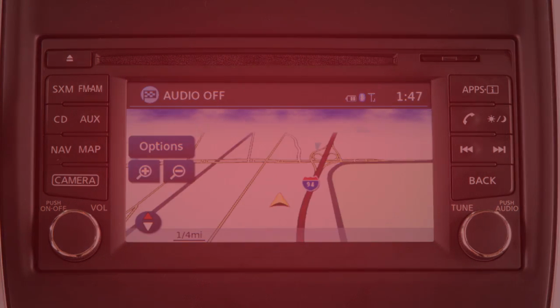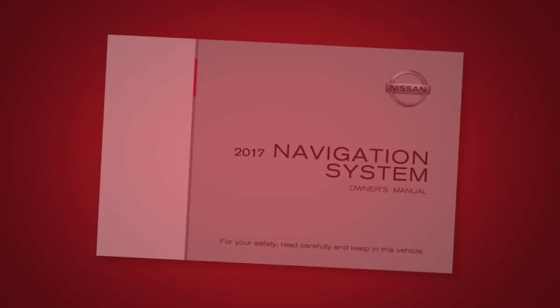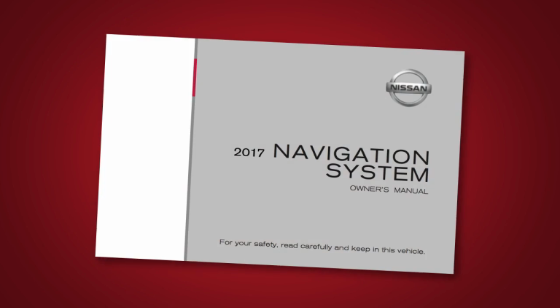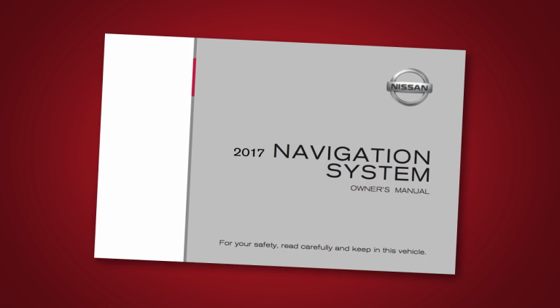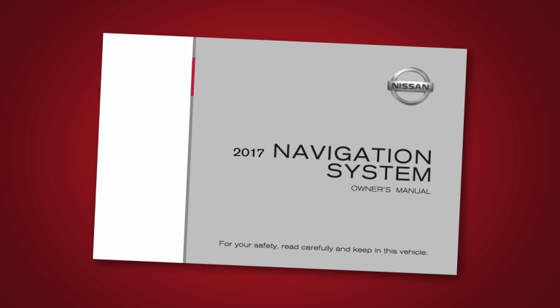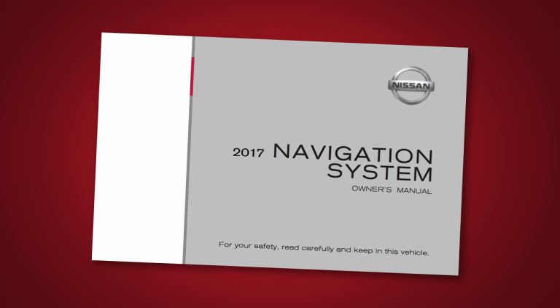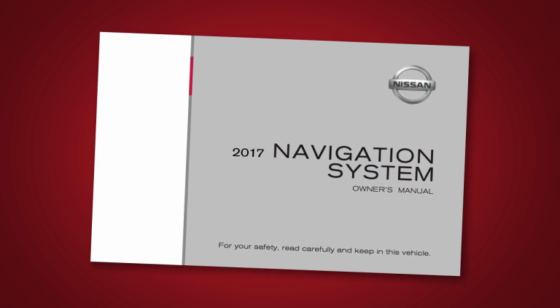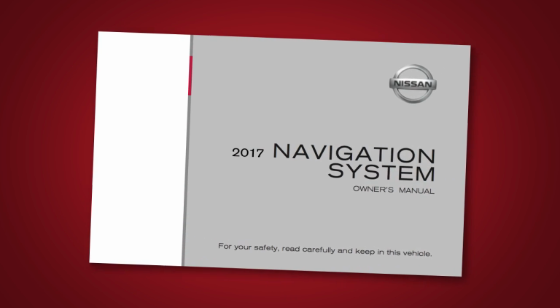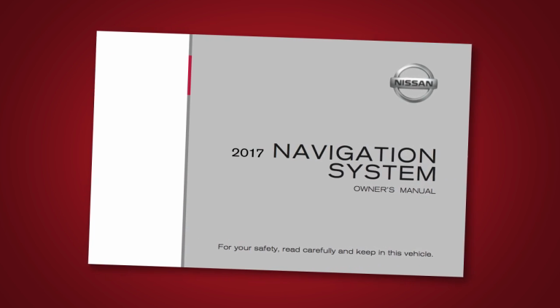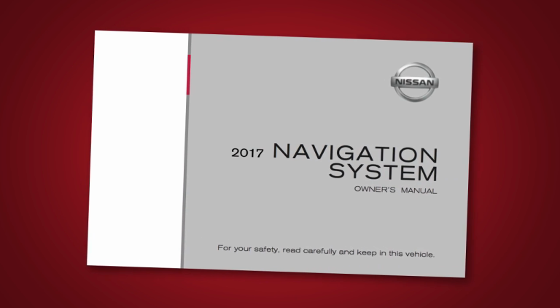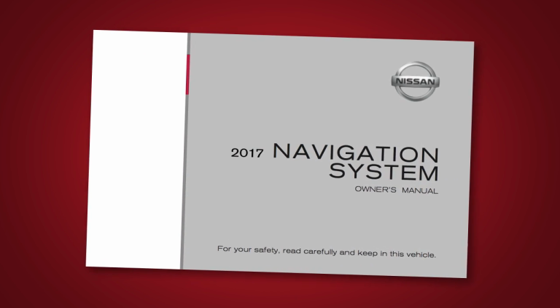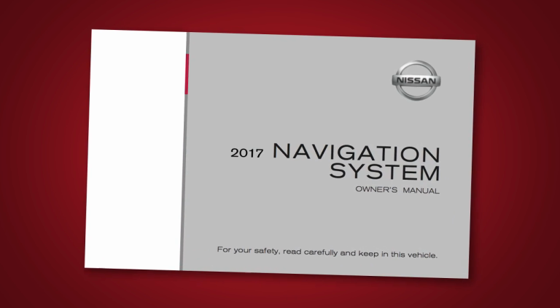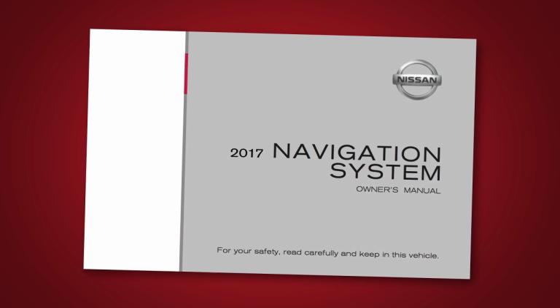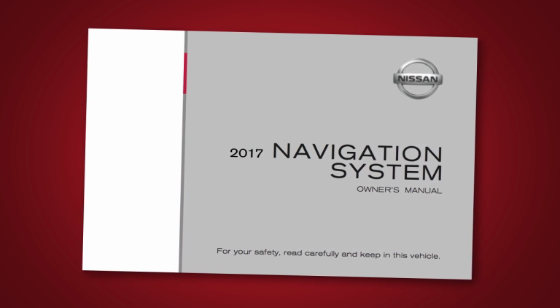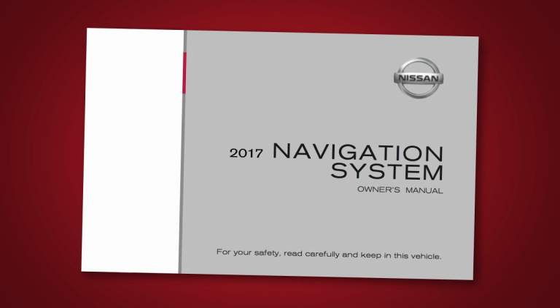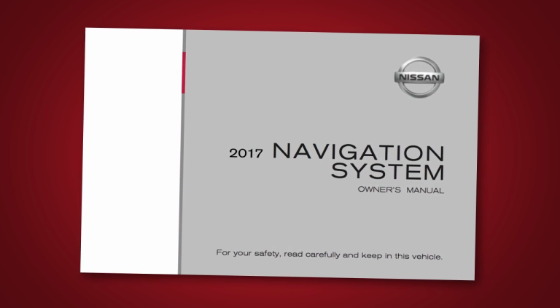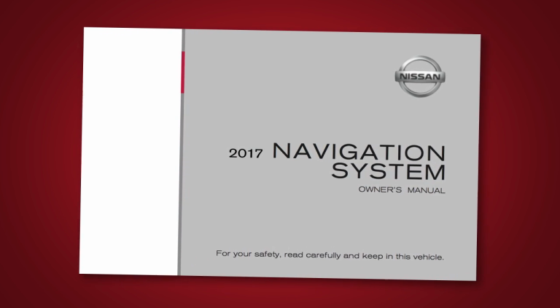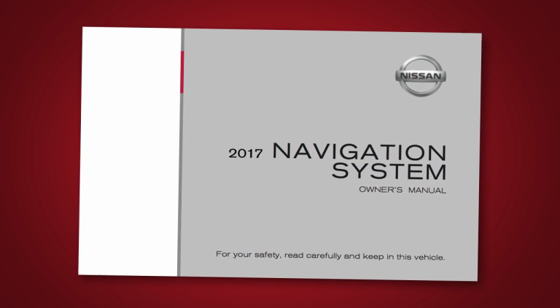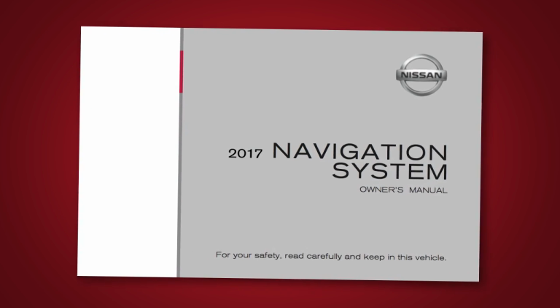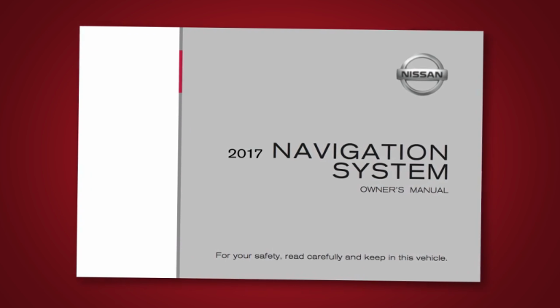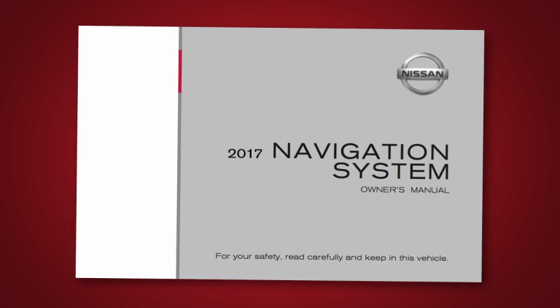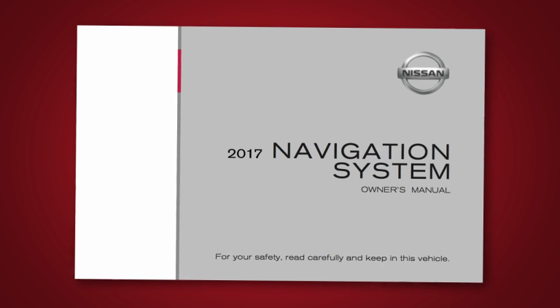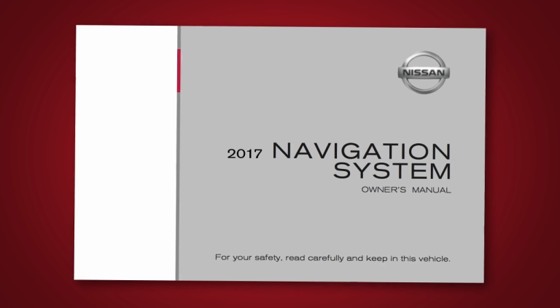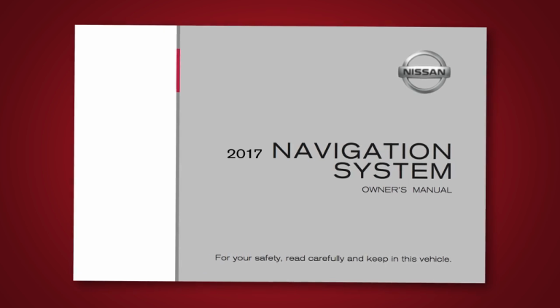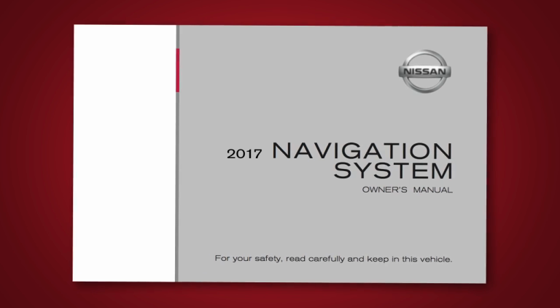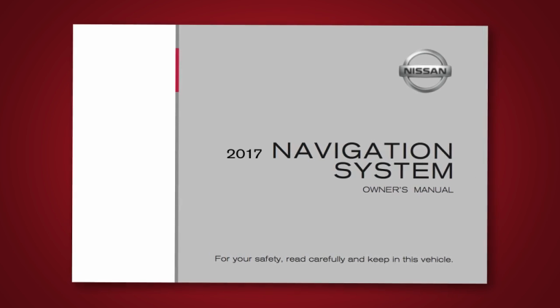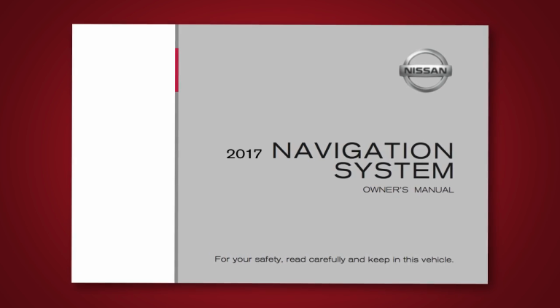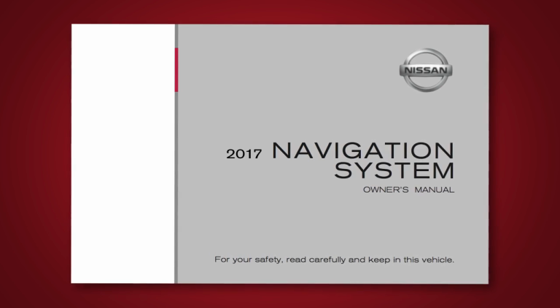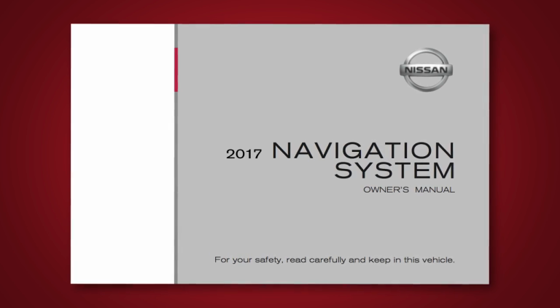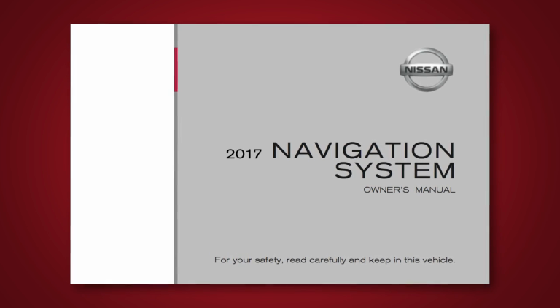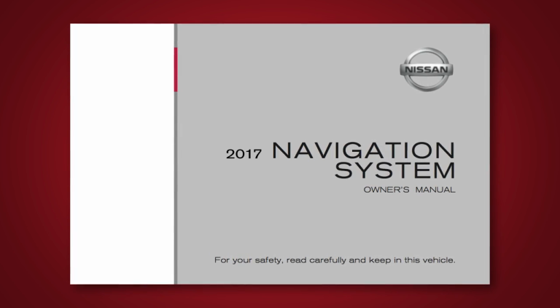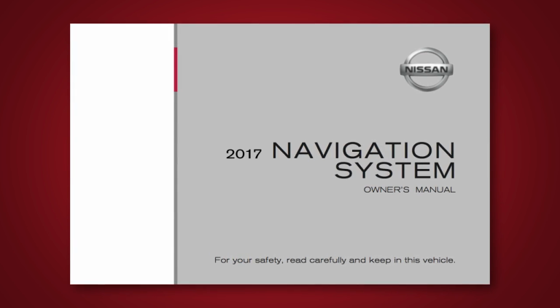Please see your navigation system's owner's manual for important safety information, system limitations, and additional operating information.